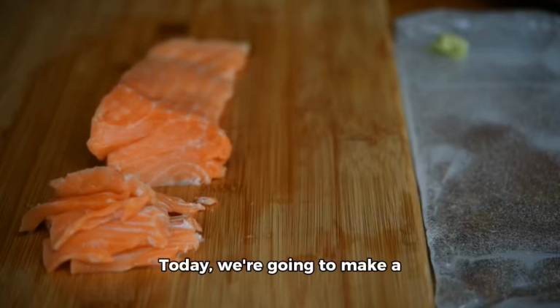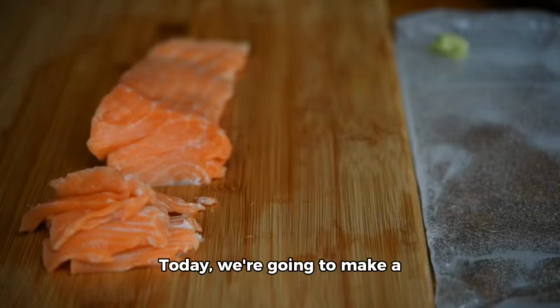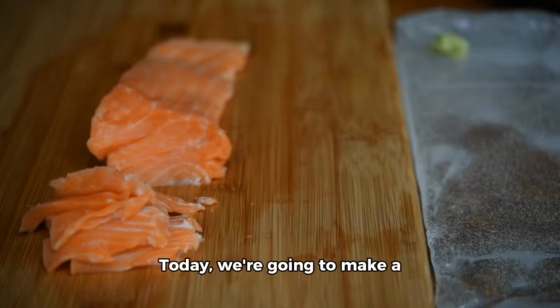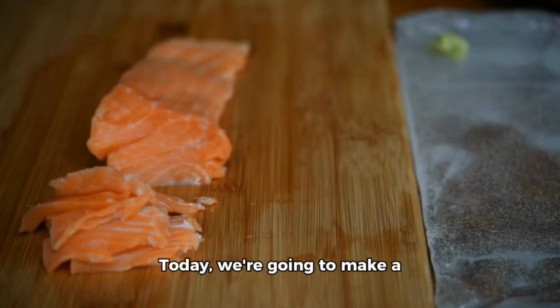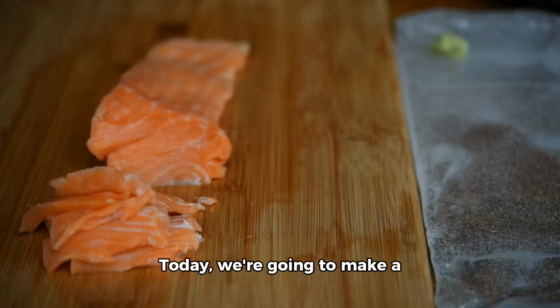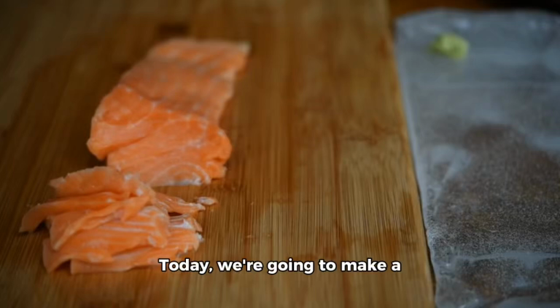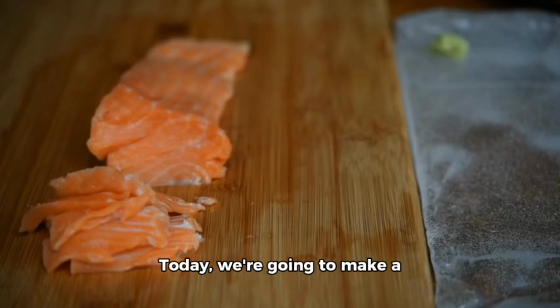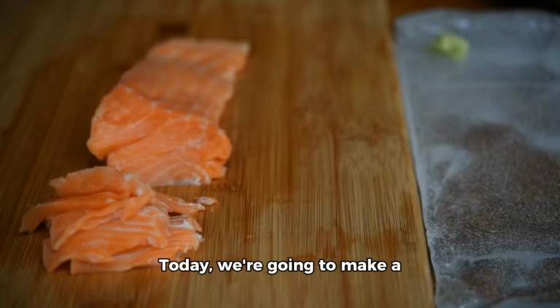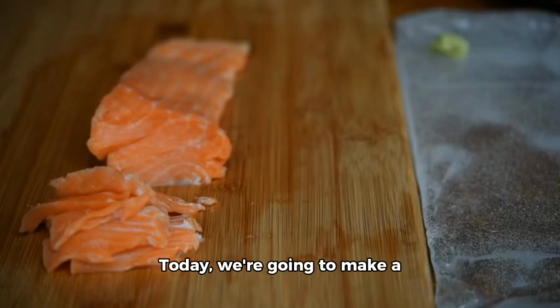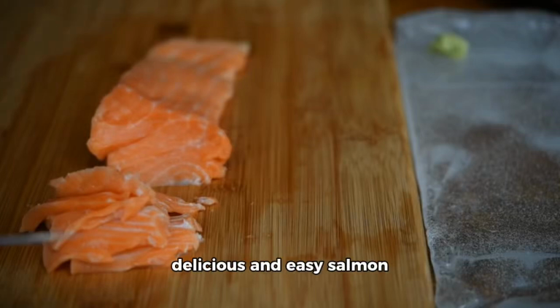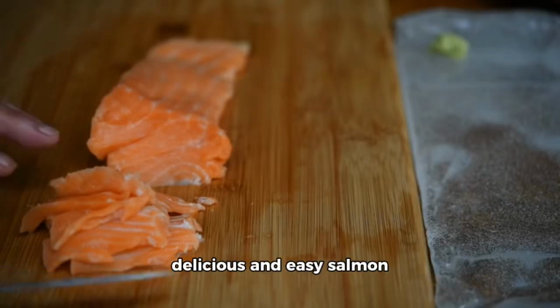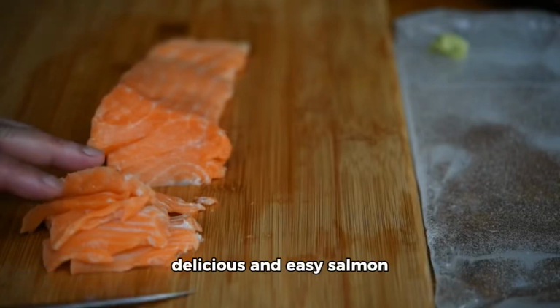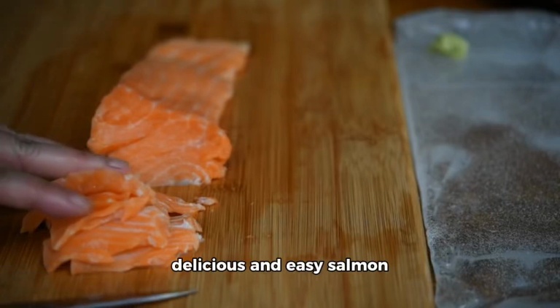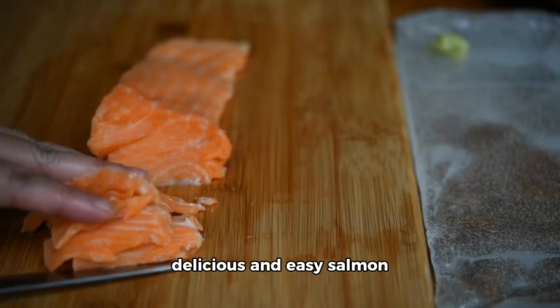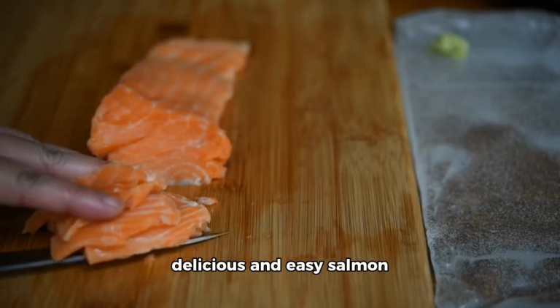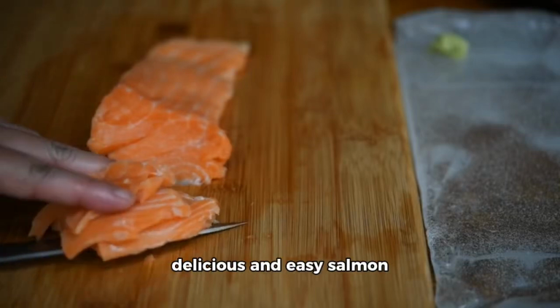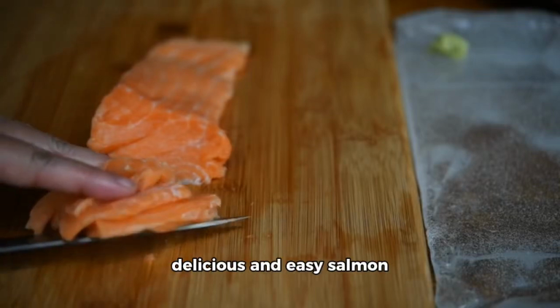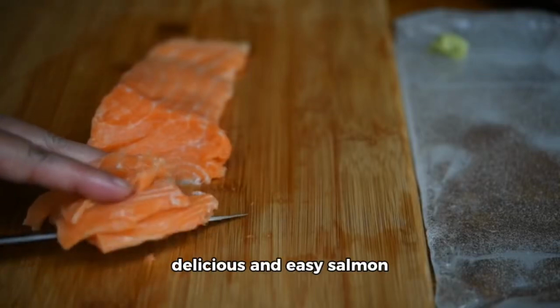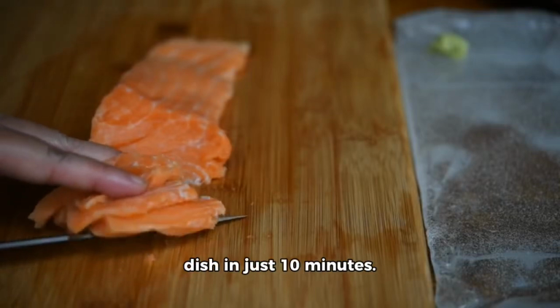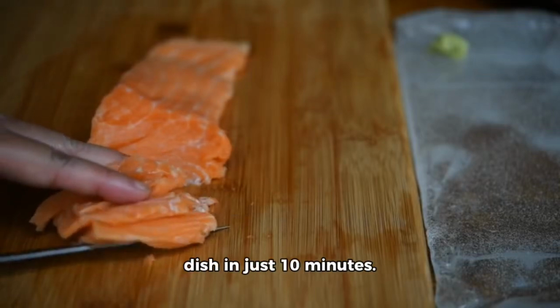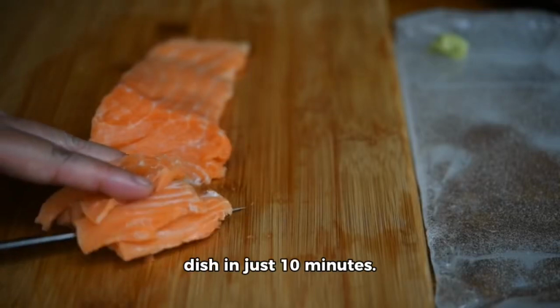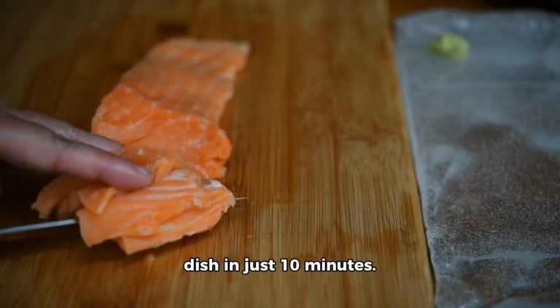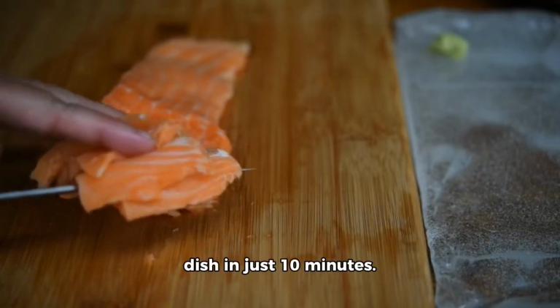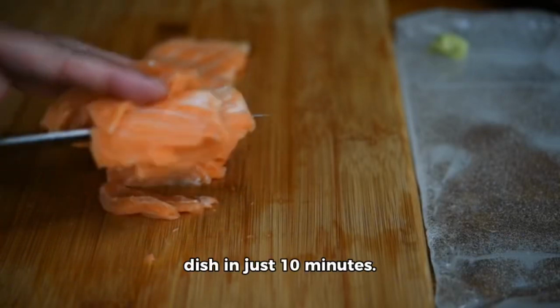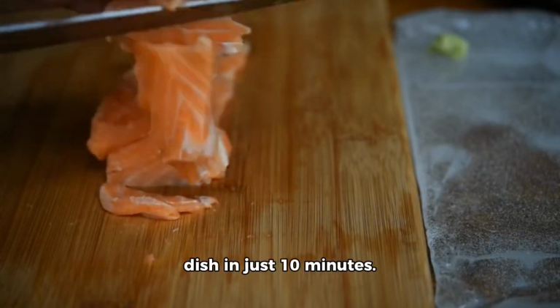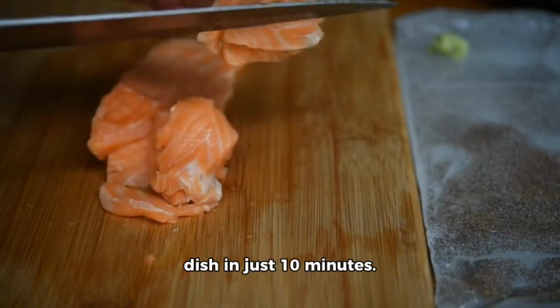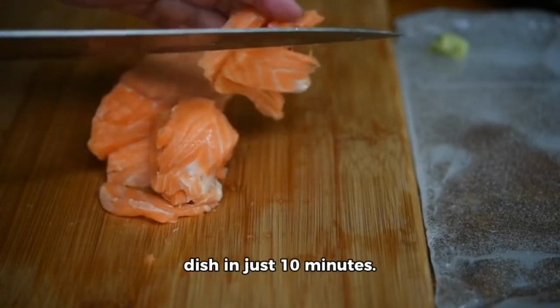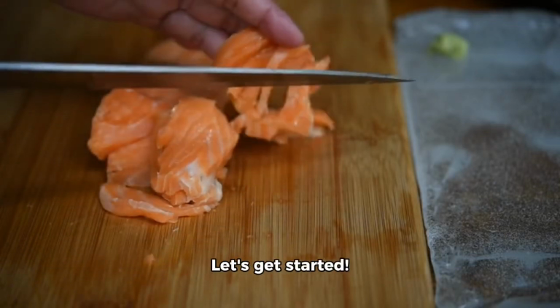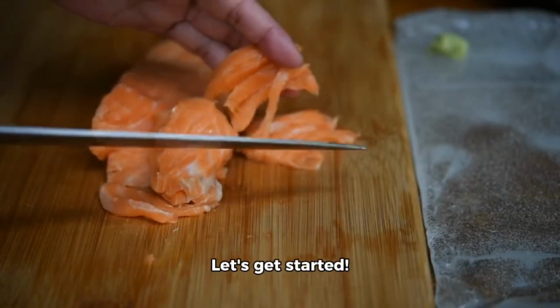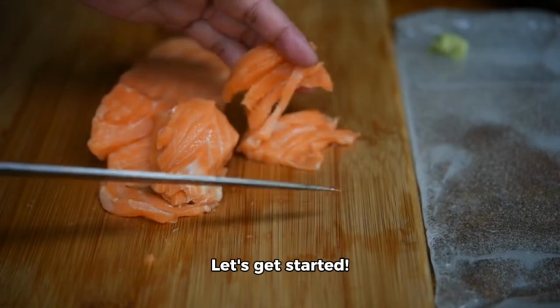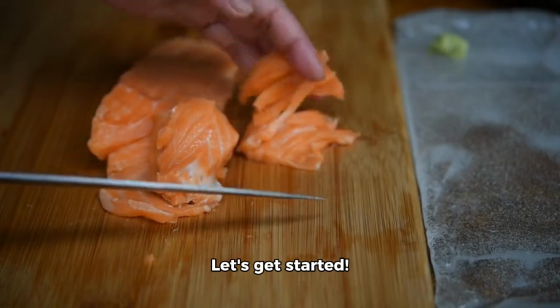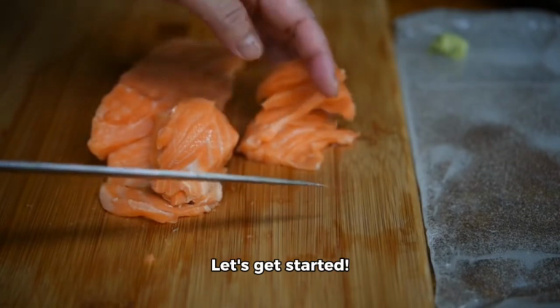Today, we're going to make a delicious and easy salmon dish in just 10 minutes. Let's get started.